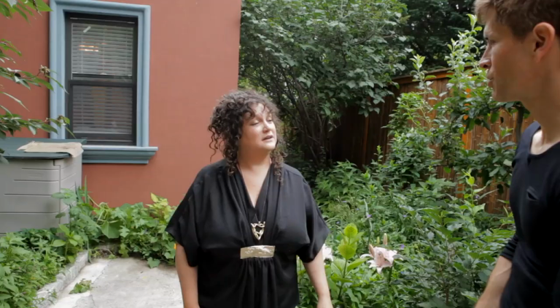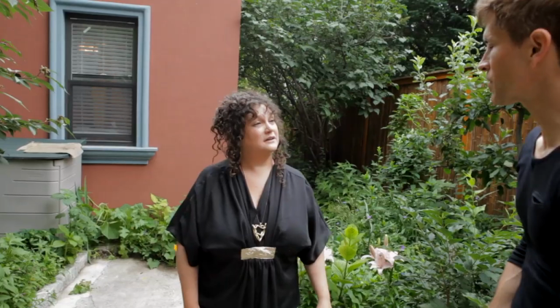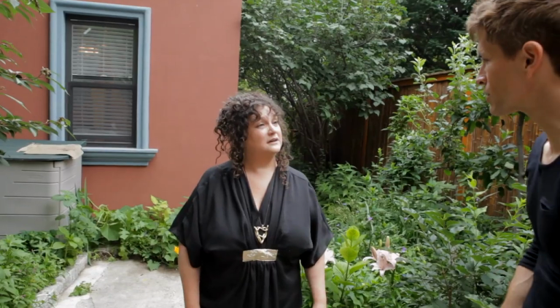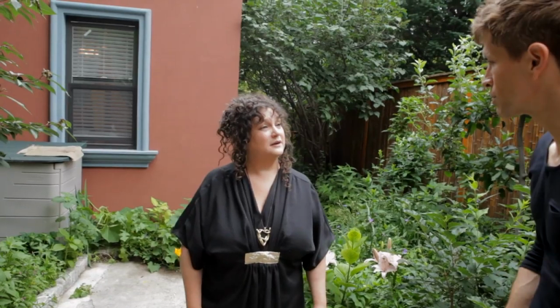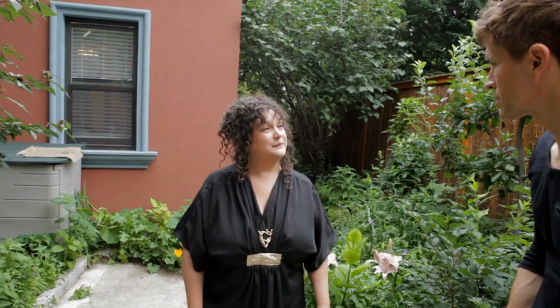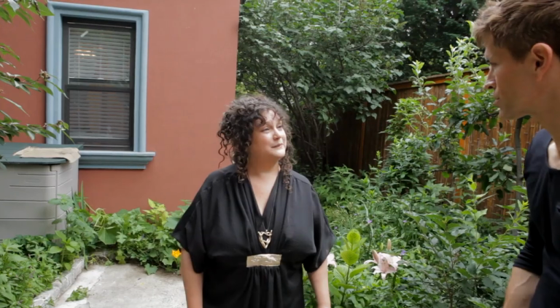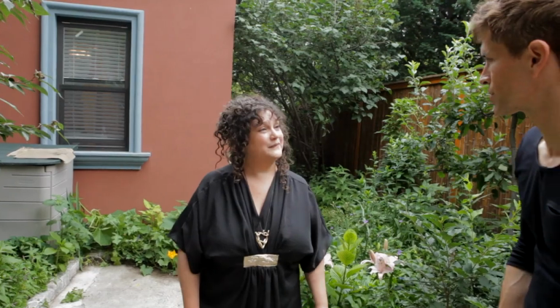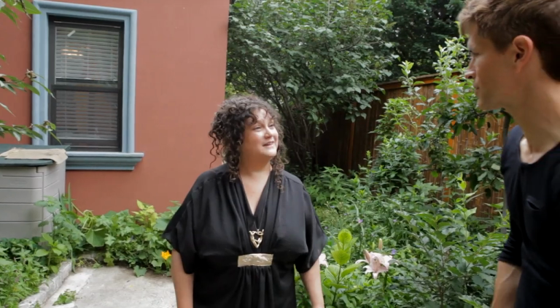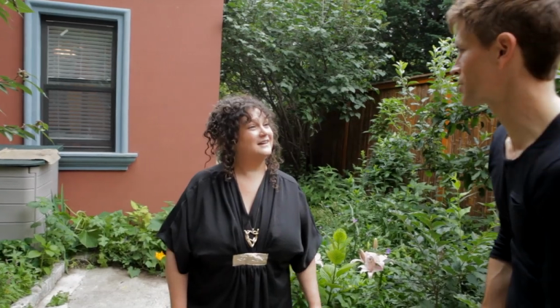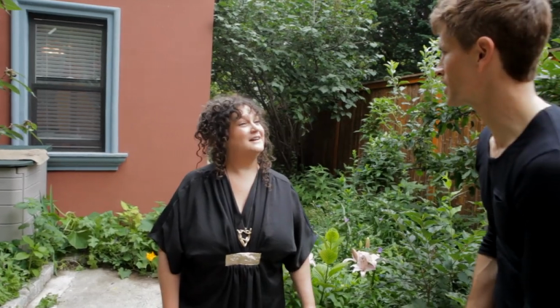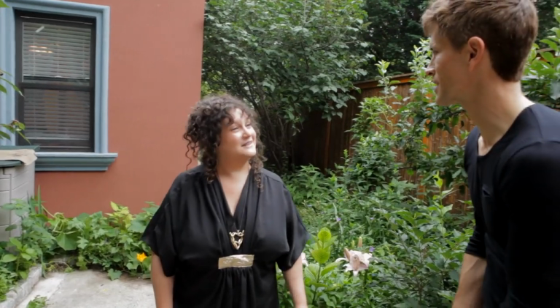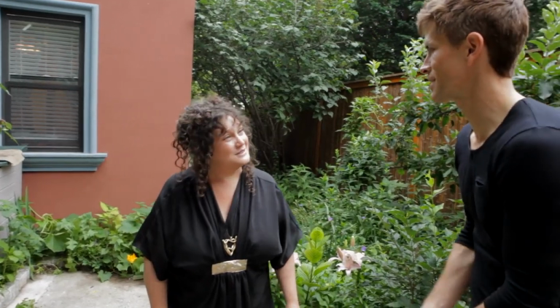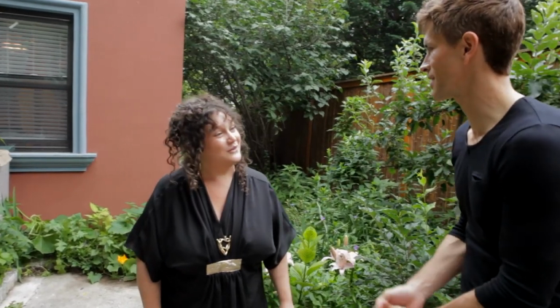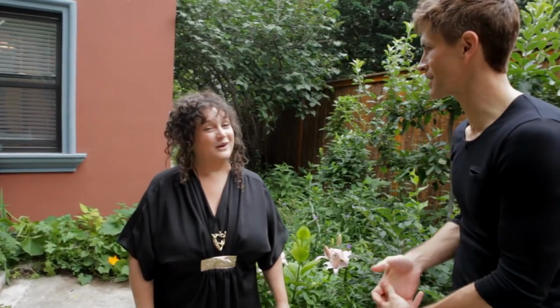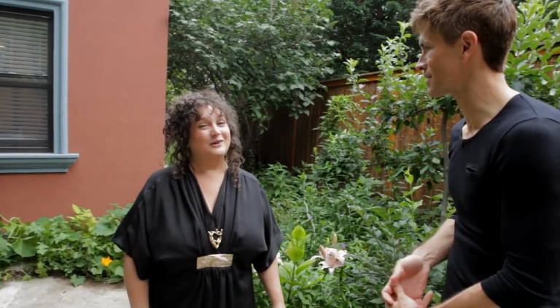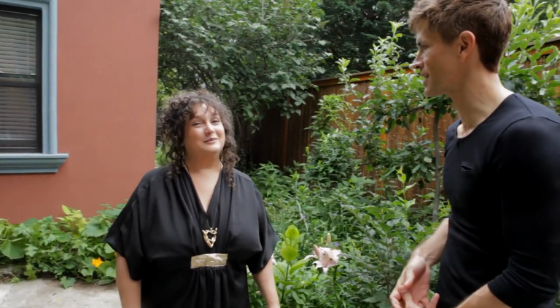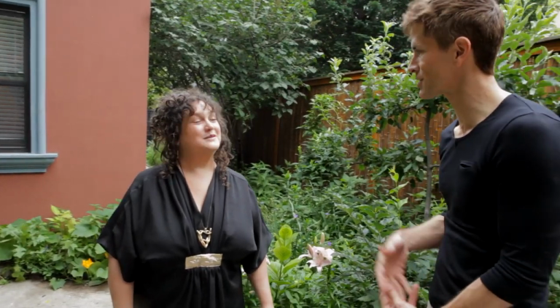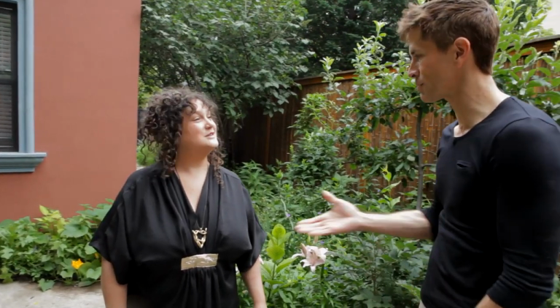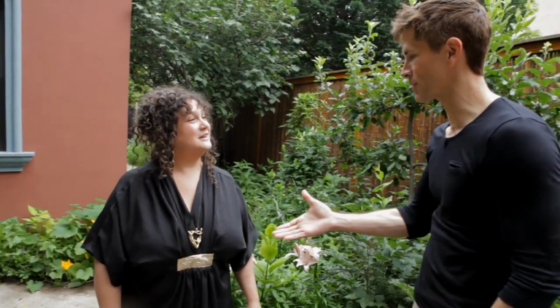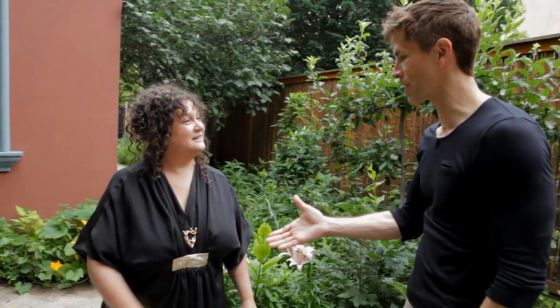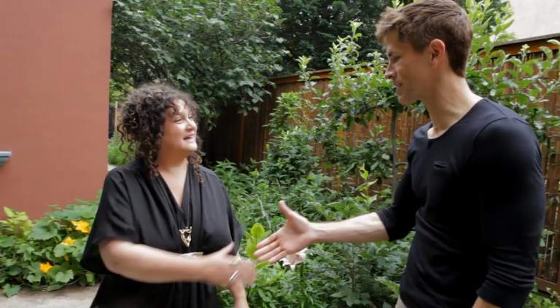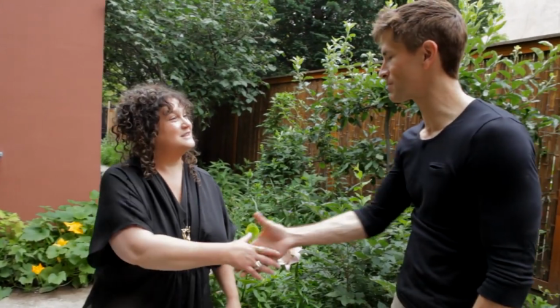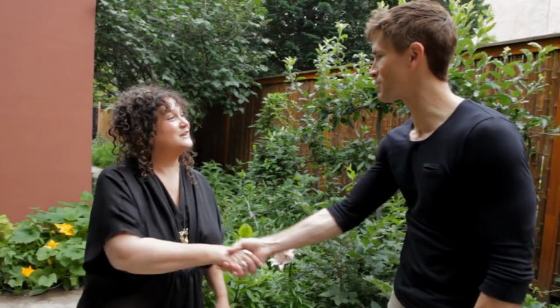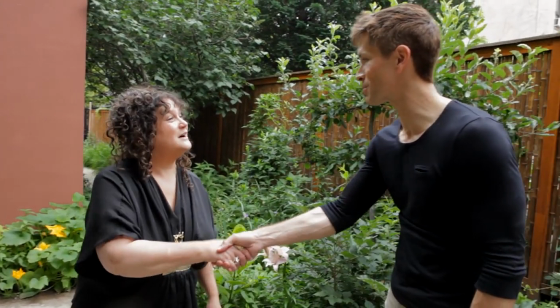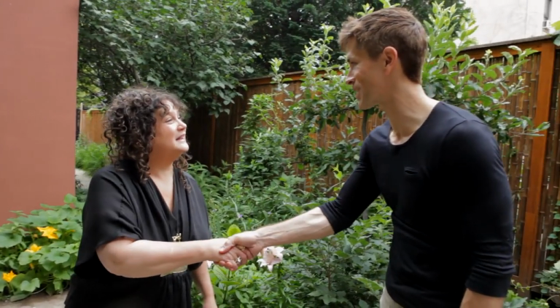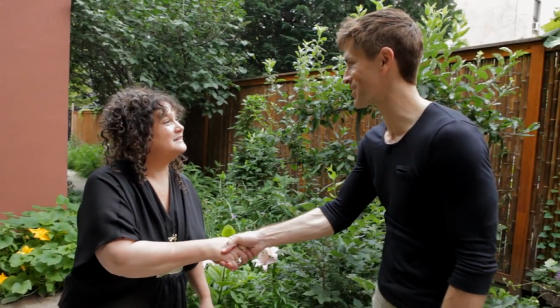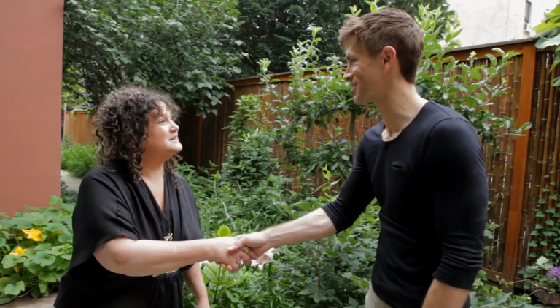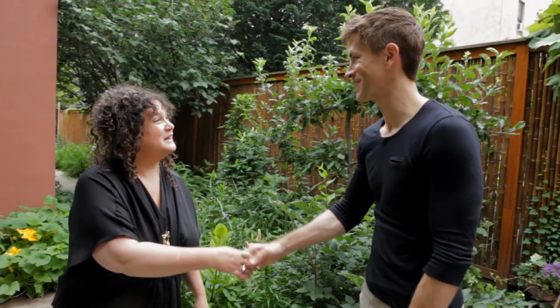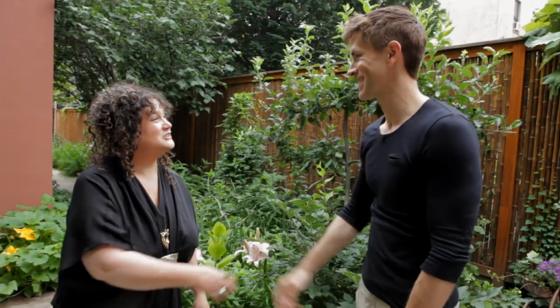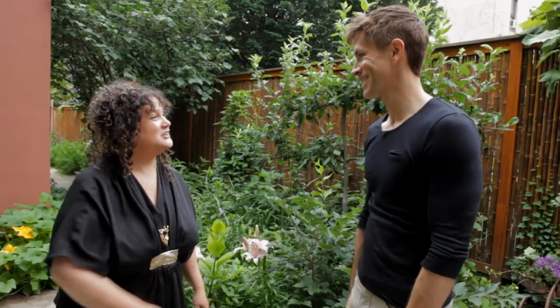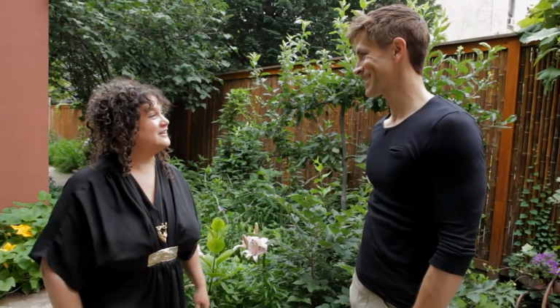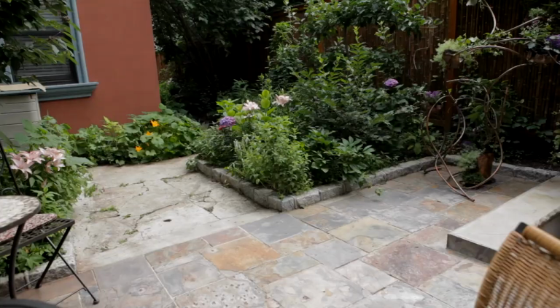Thank you so much, Julie Joy, for joining us and telling us all about your garden. It's been a real pleasure. It was a pleasure sharing it.